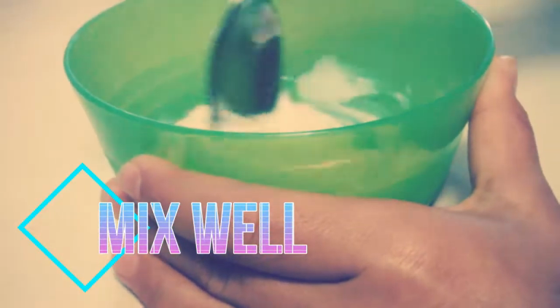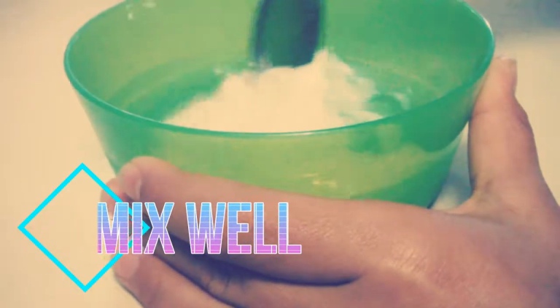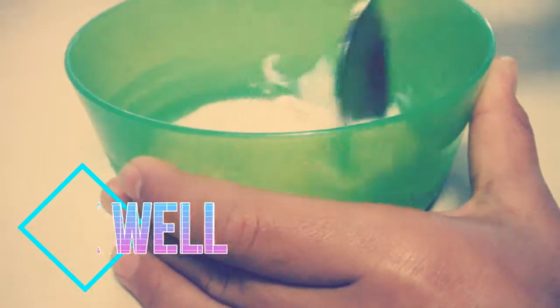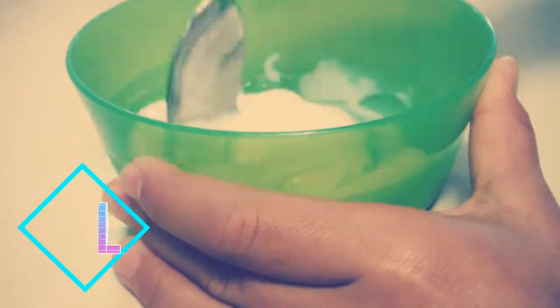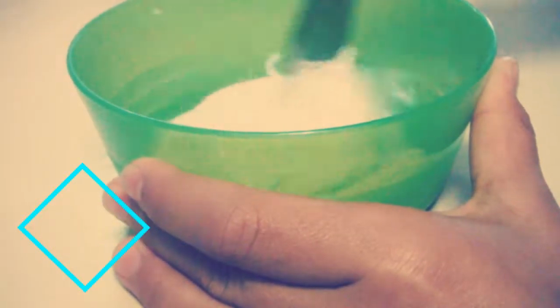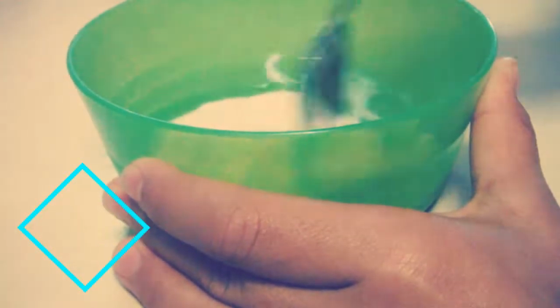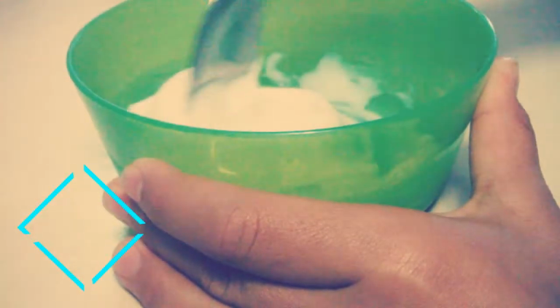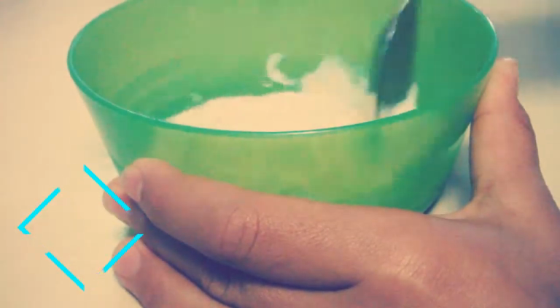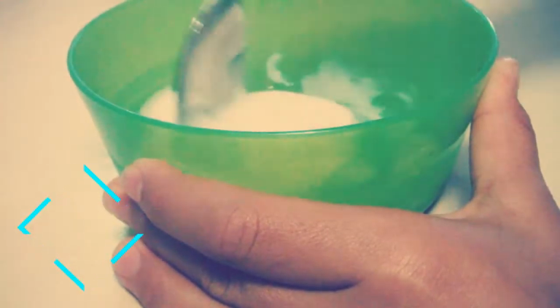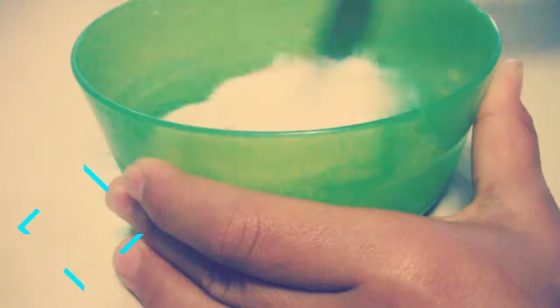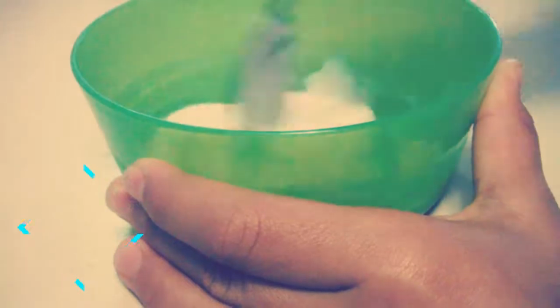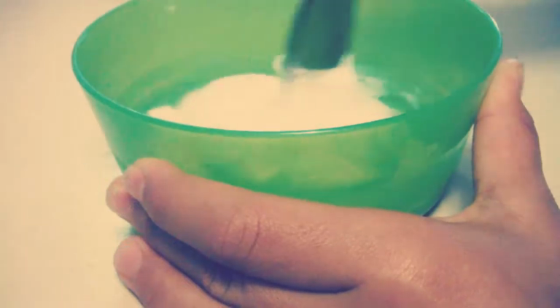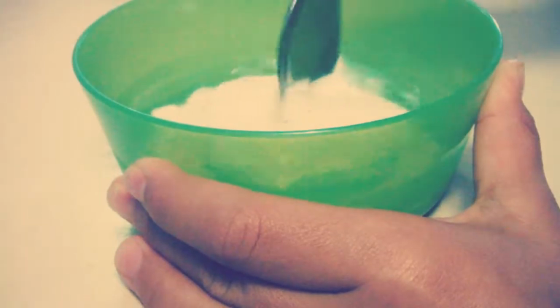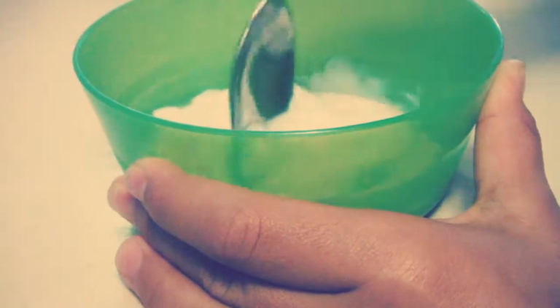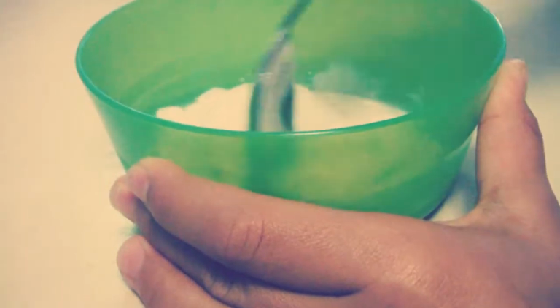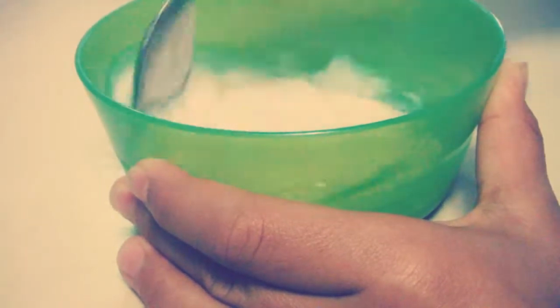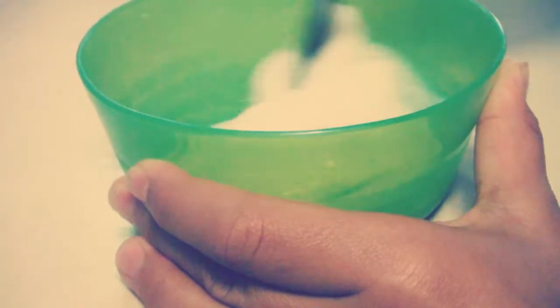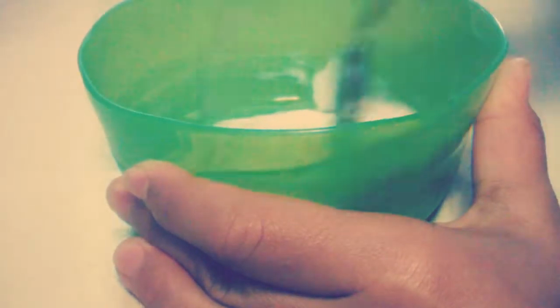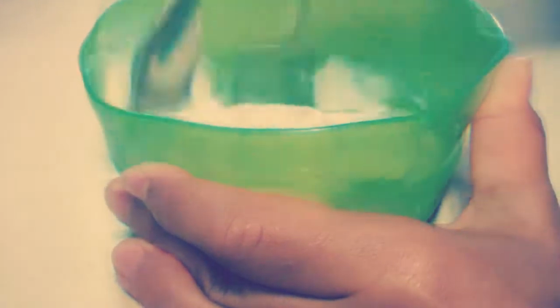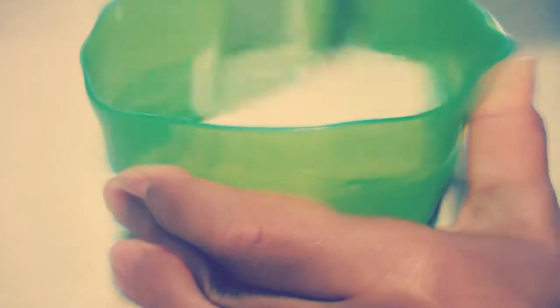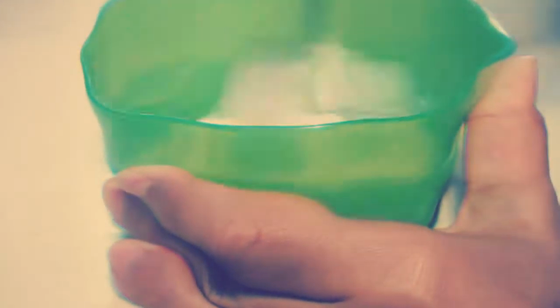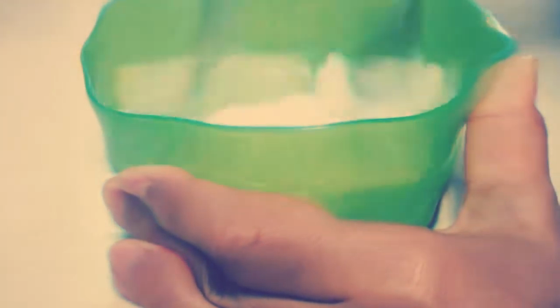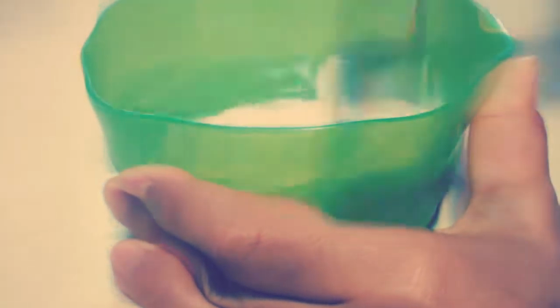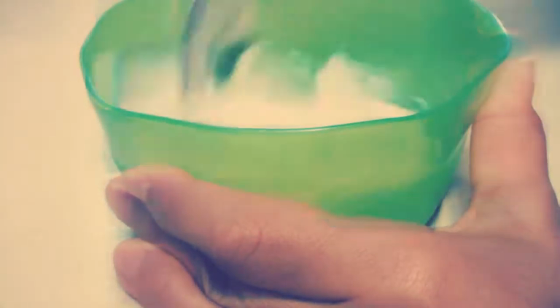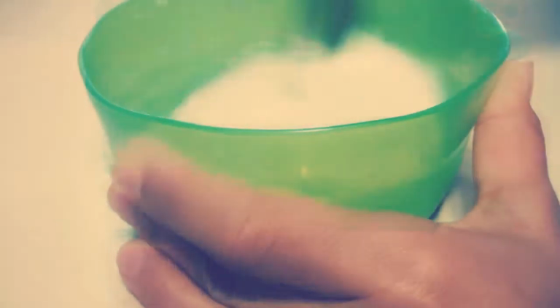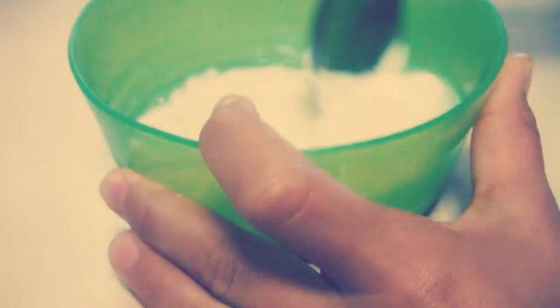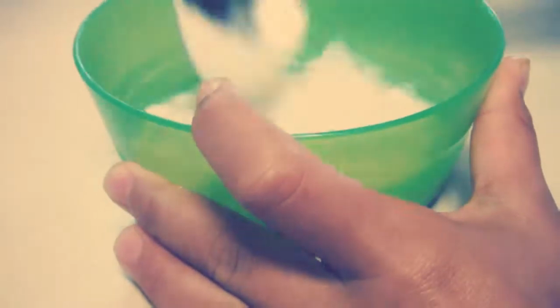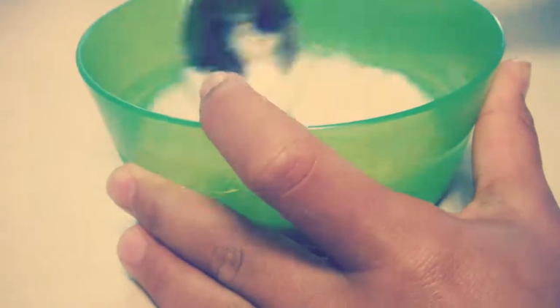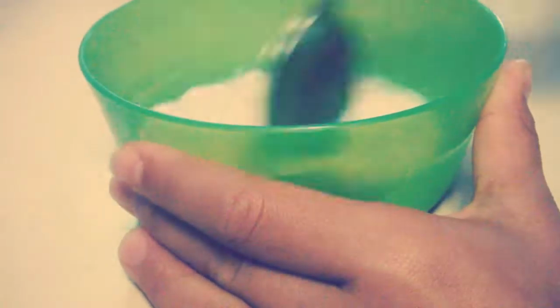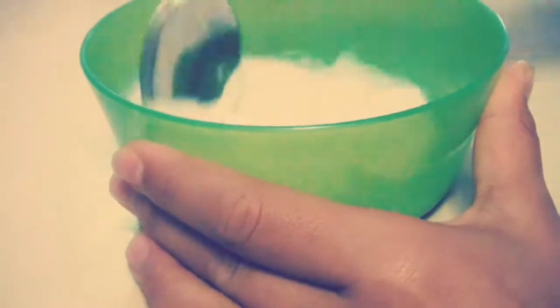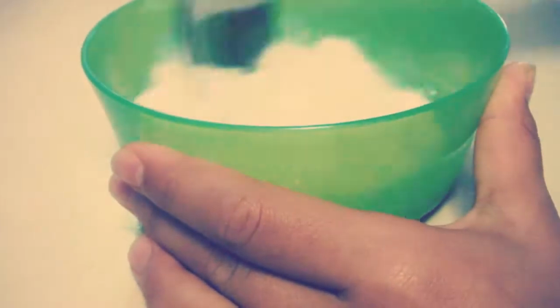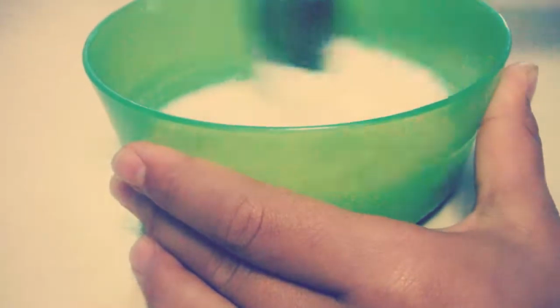Once you've mixed that until there are no clumps in it or anything, then you want to add some cornstarch and just mix that up again.